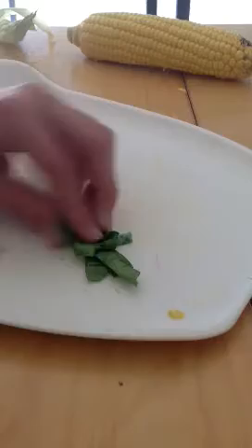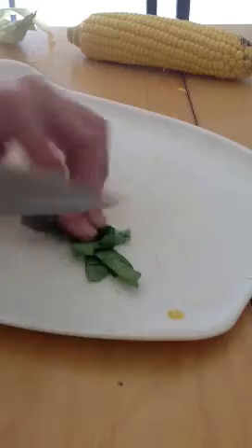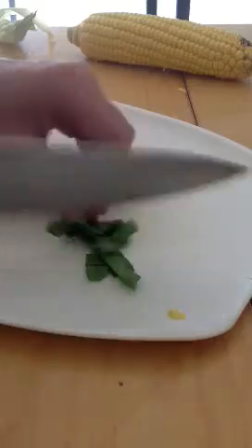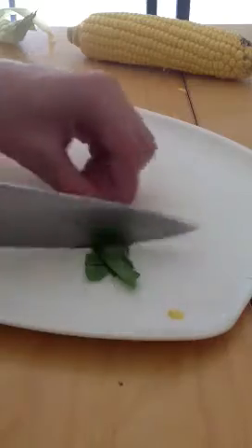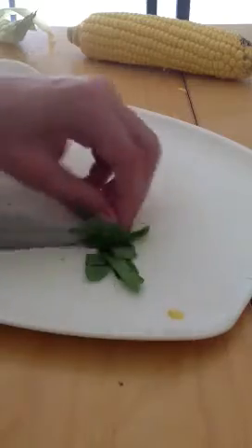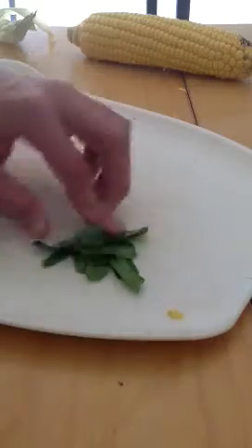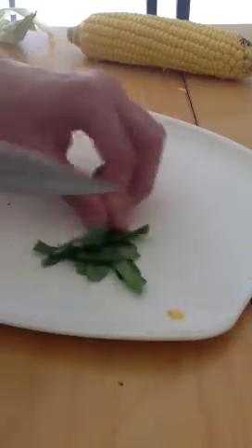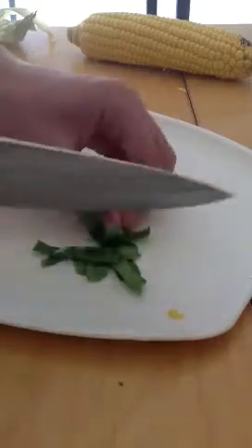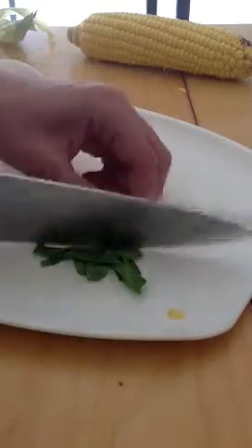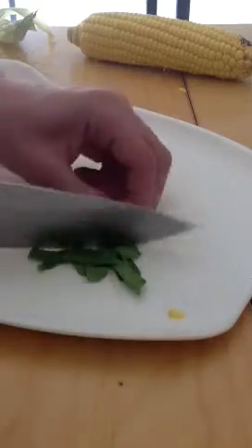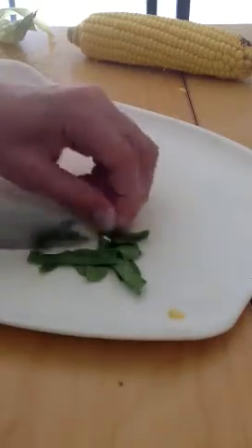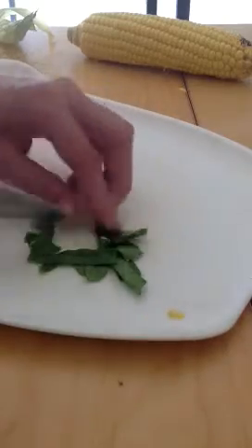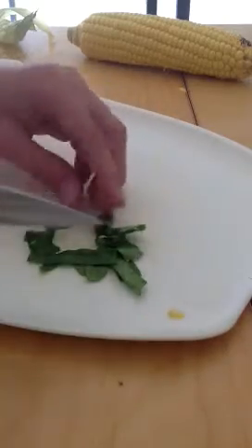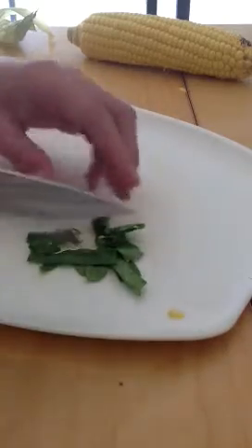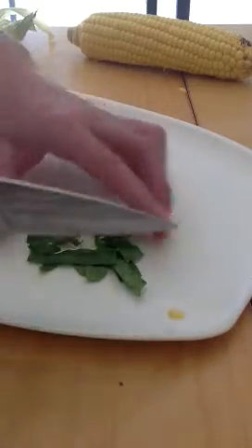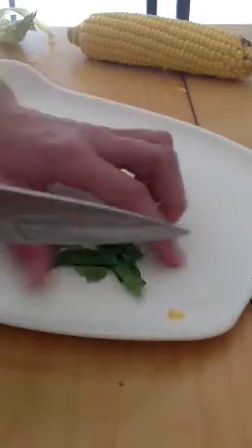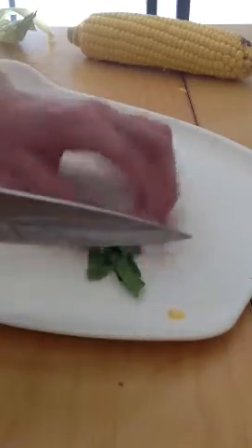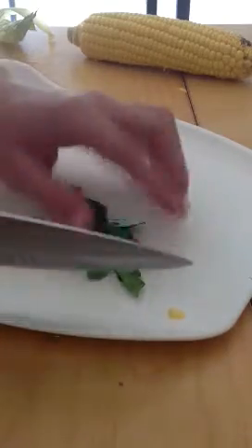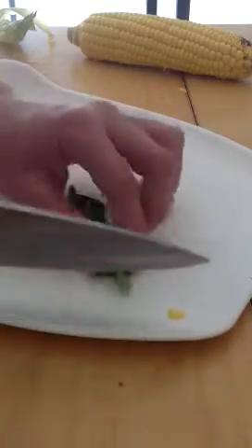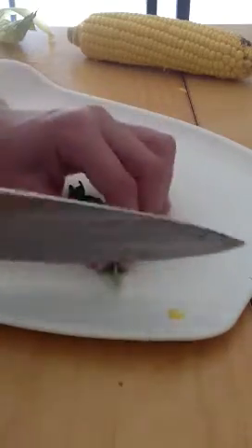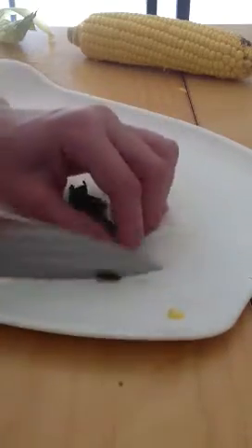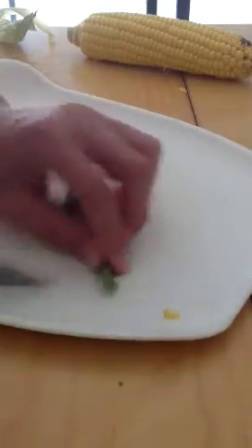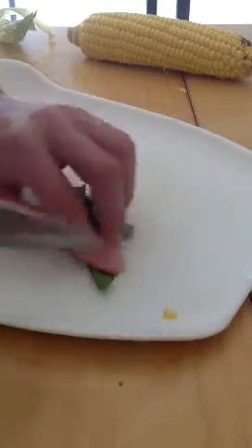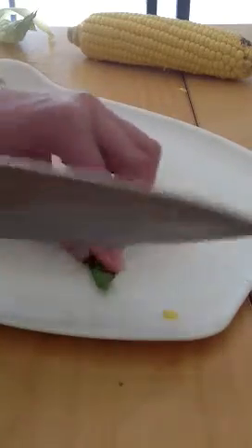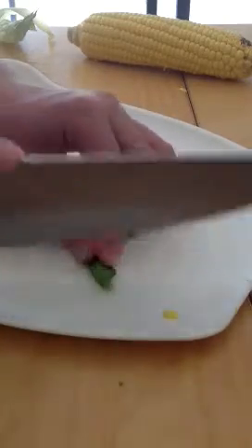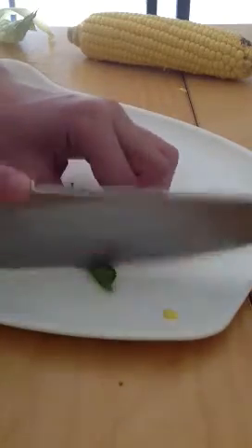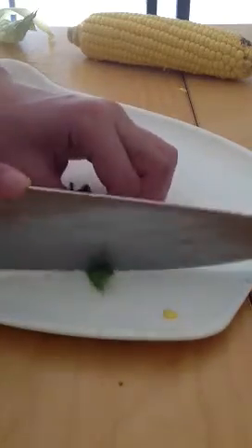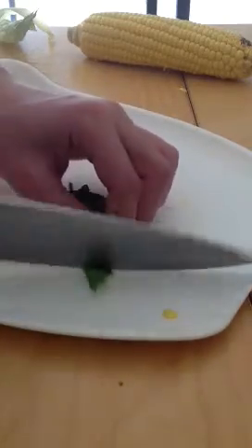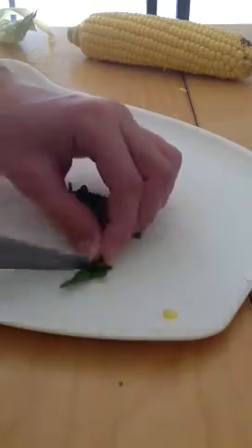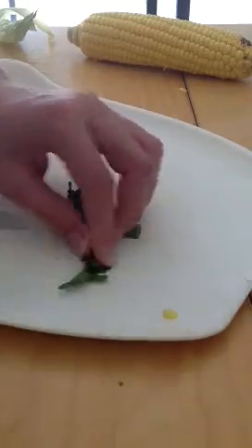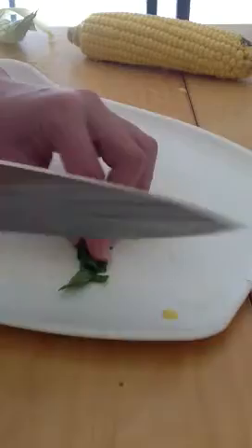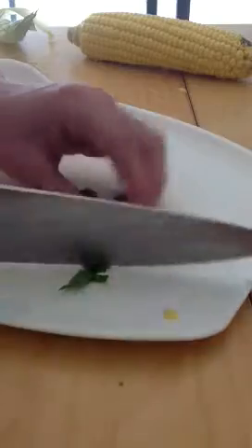Just start cutting this up into little cubes. Try not to make it too long and stringy.